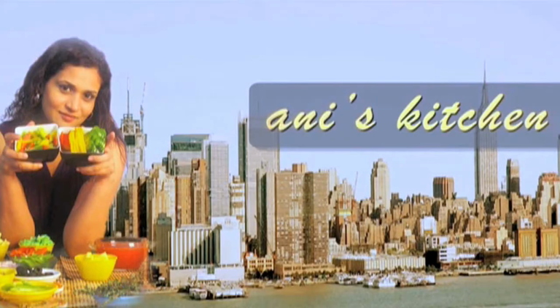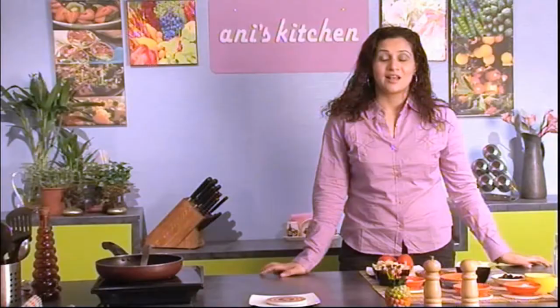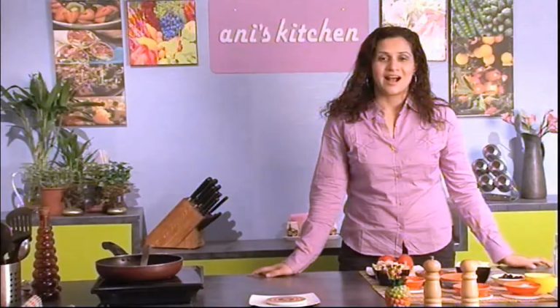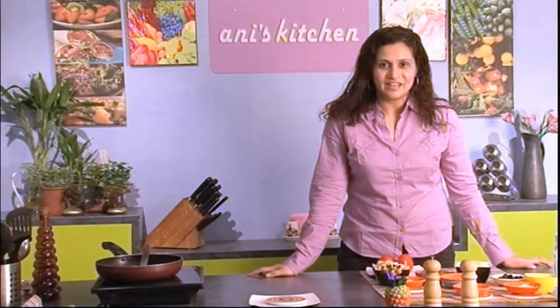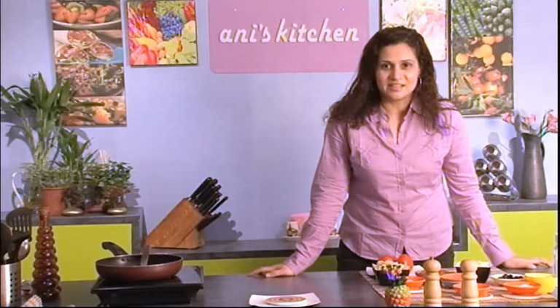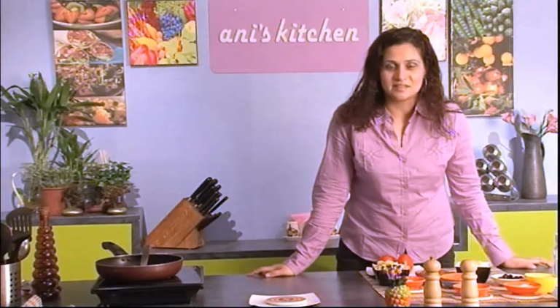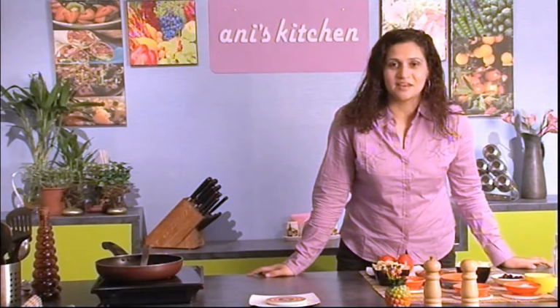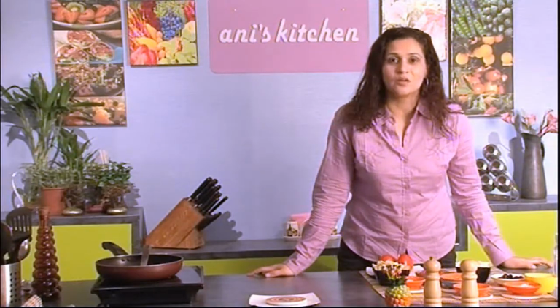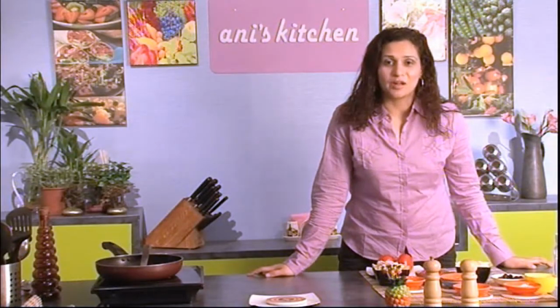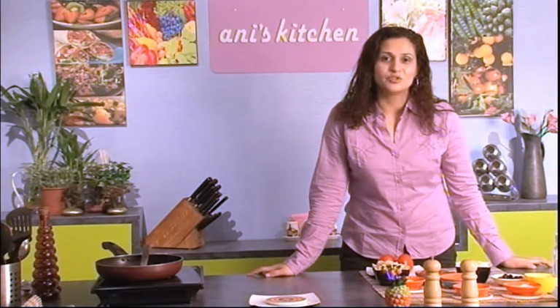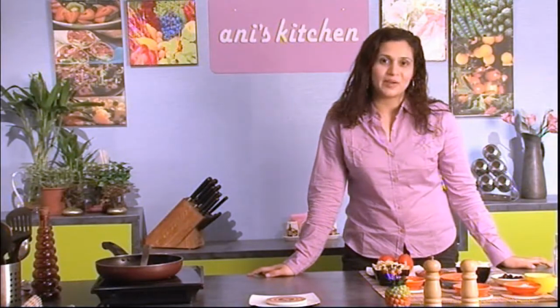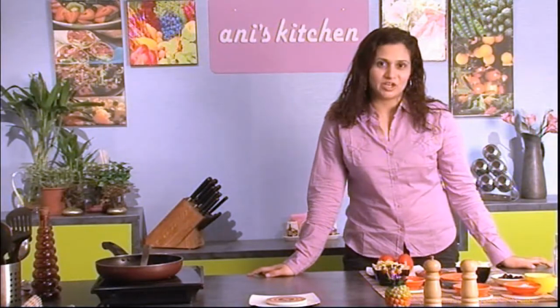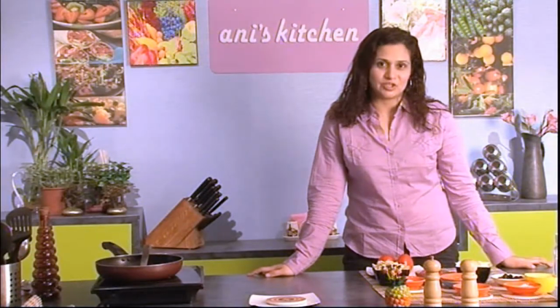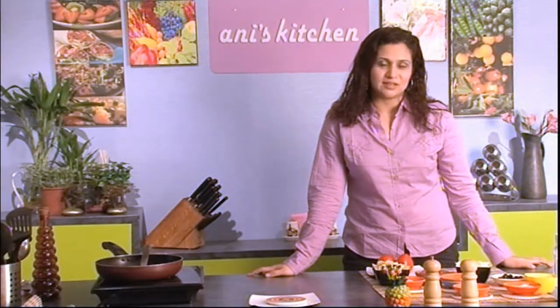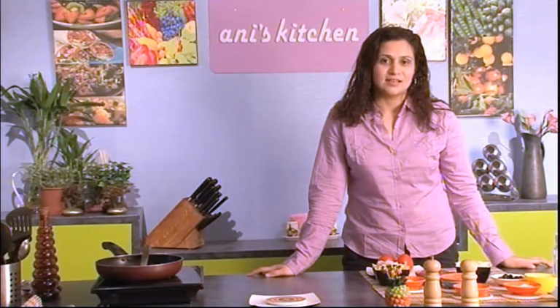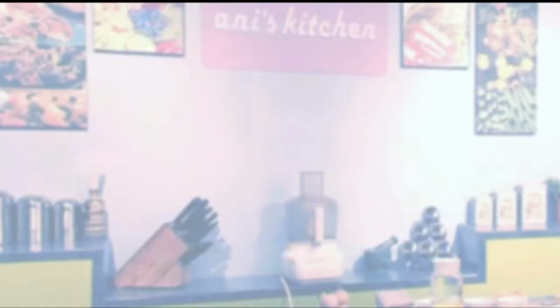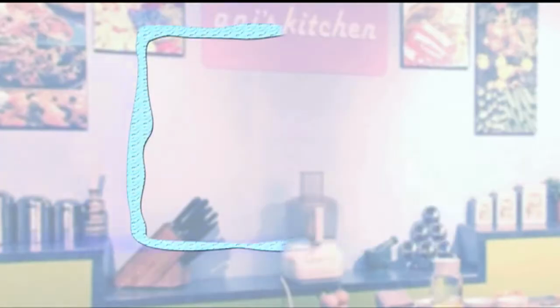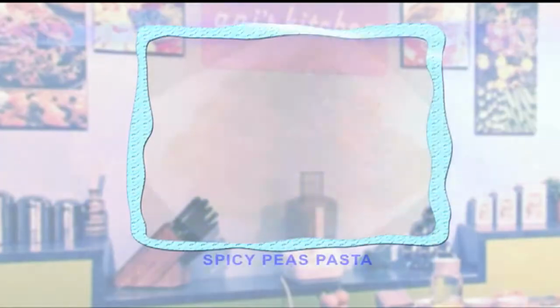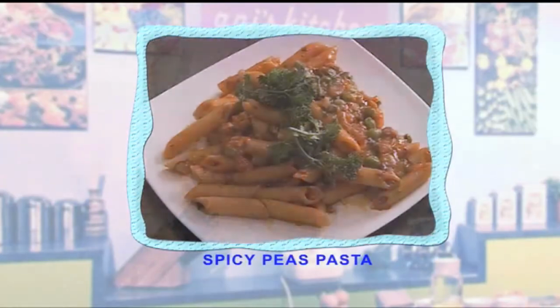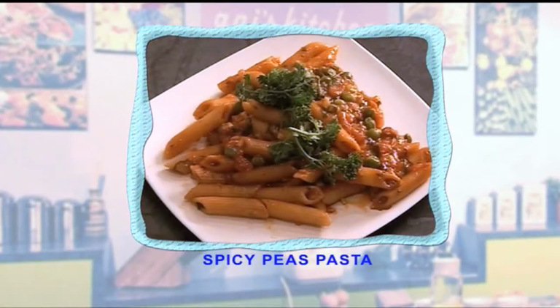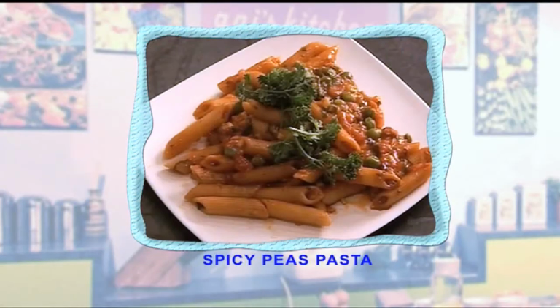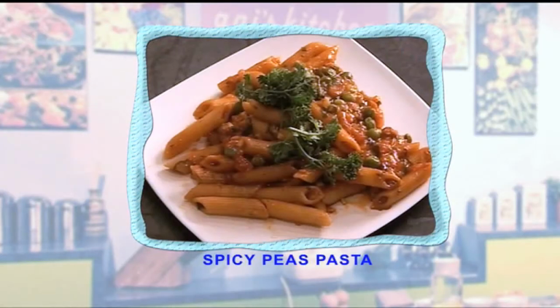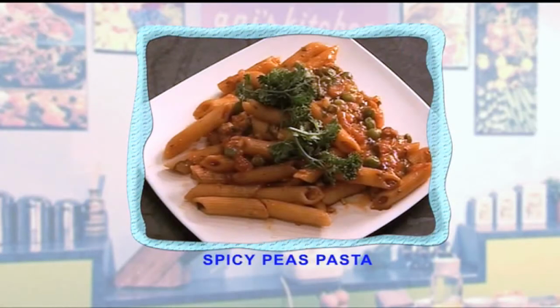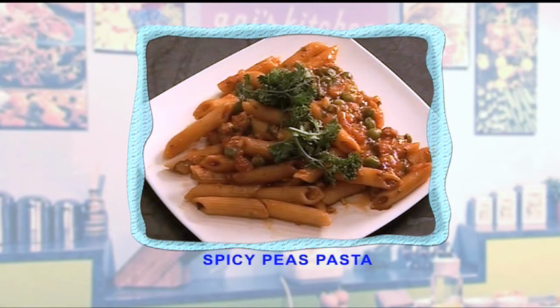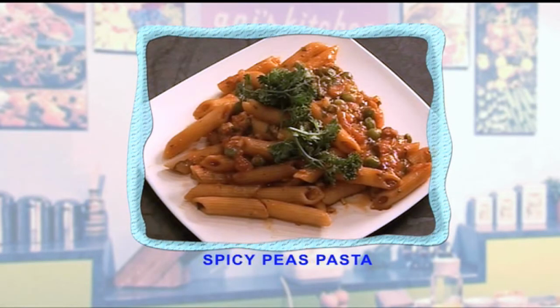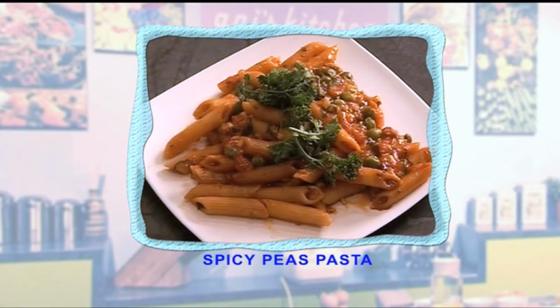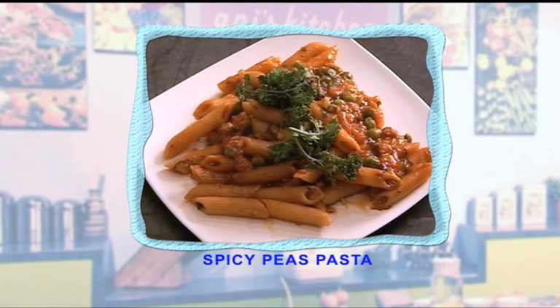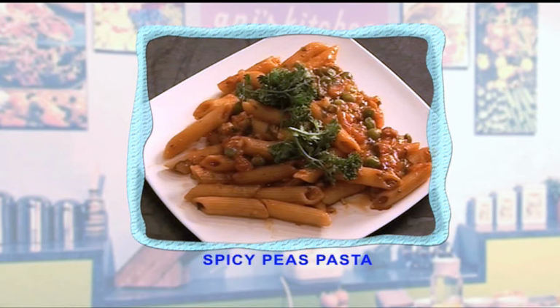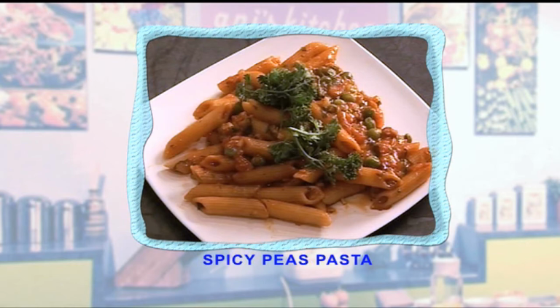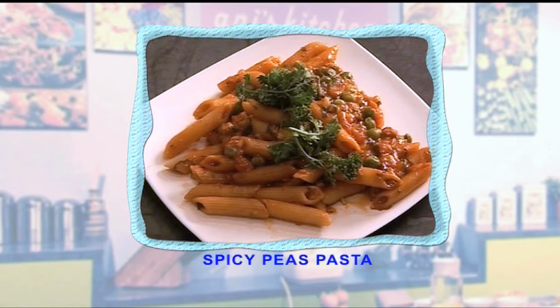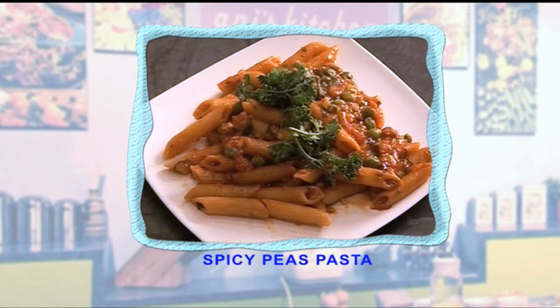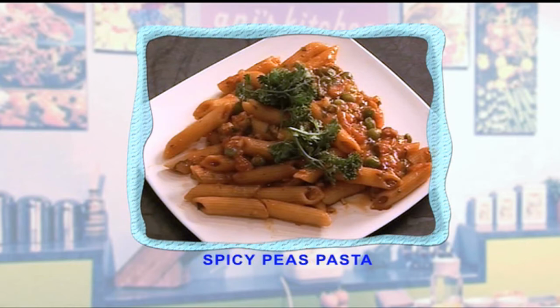Hi there, this is Annie and welcome to my kitchen. Today I'm gonna make an Indian spicy peas pasta.